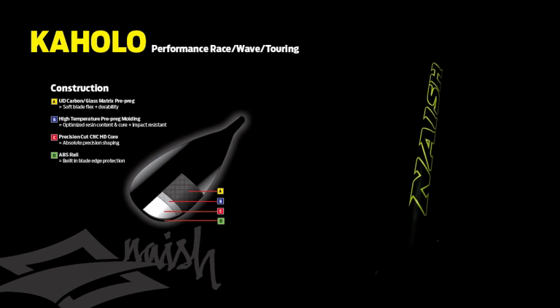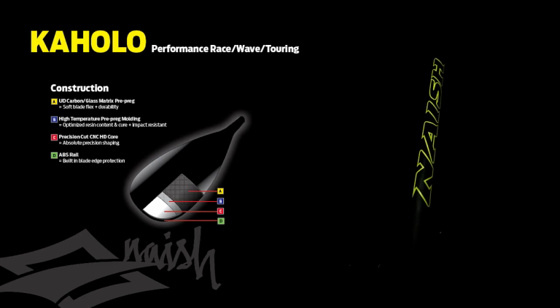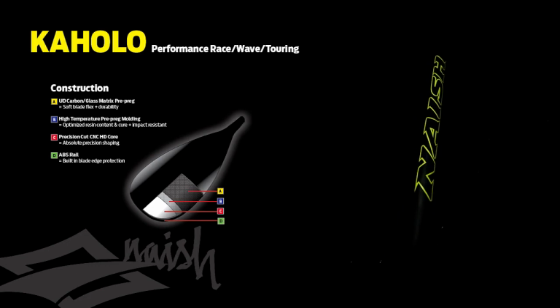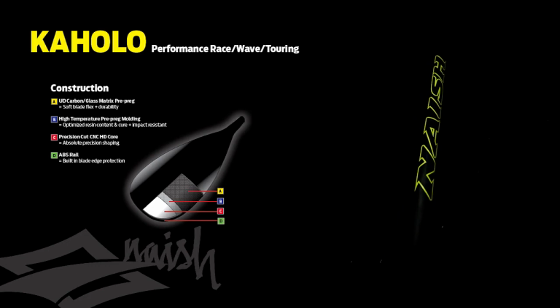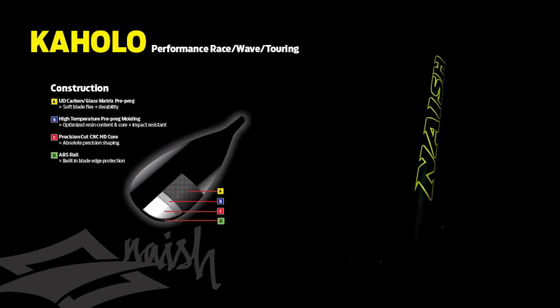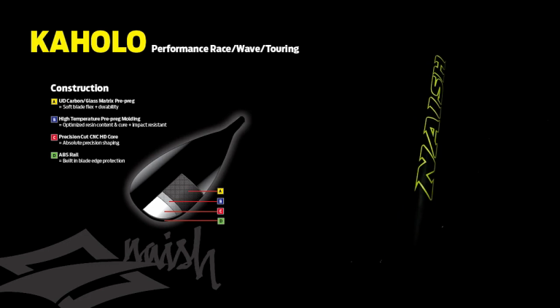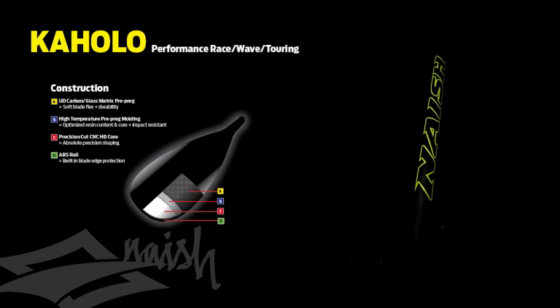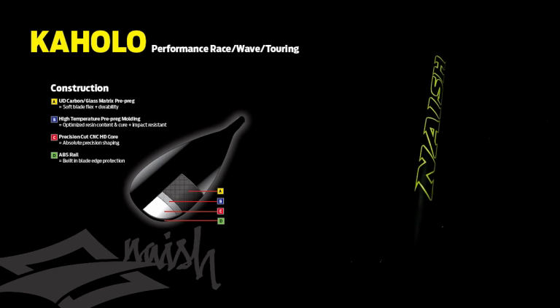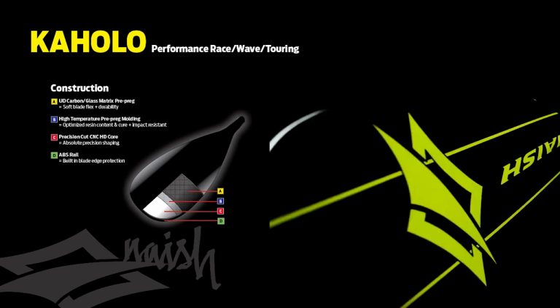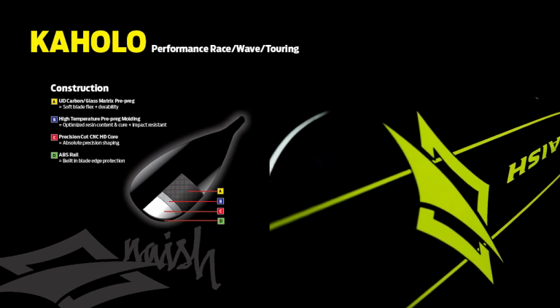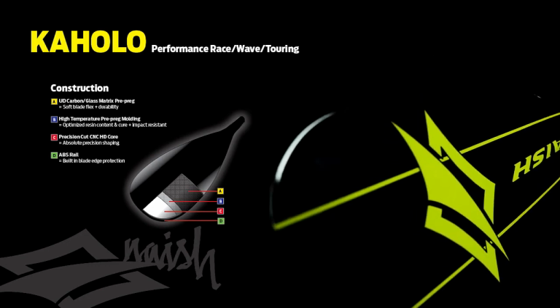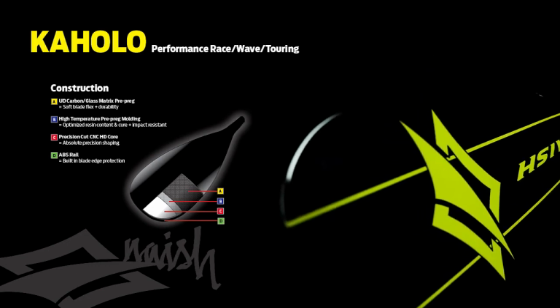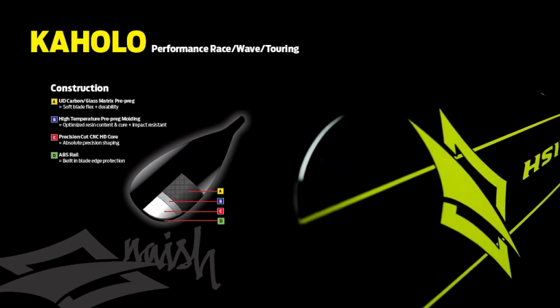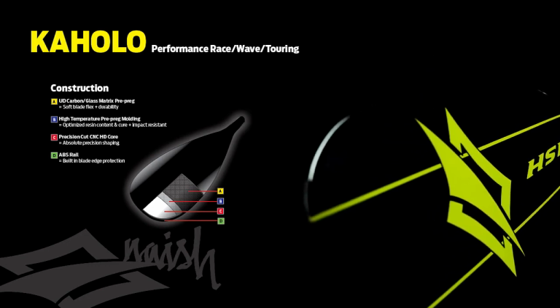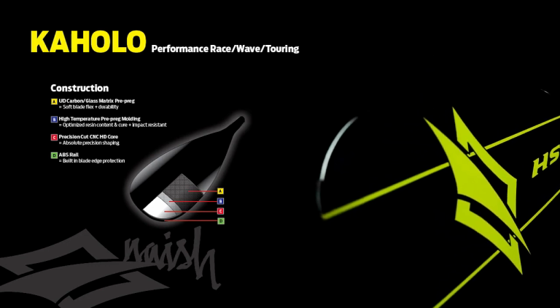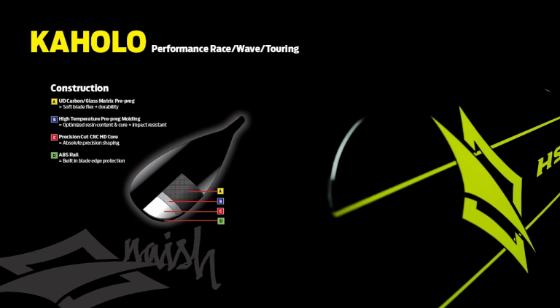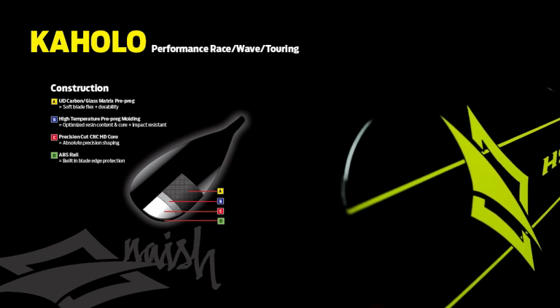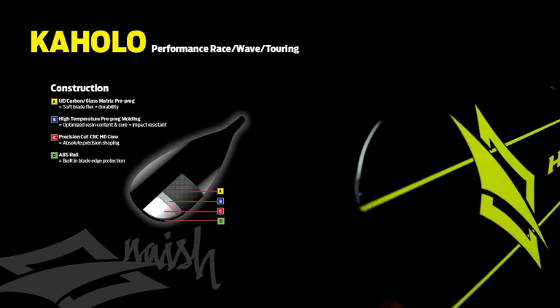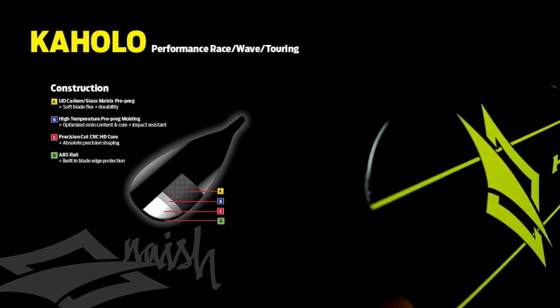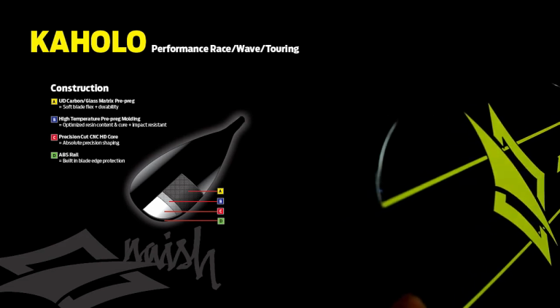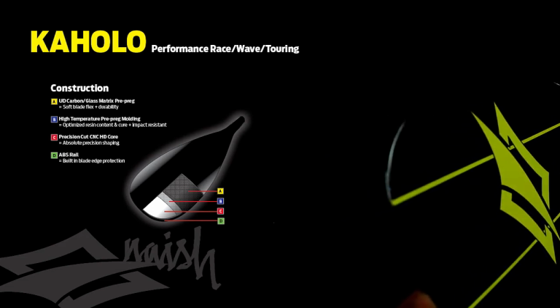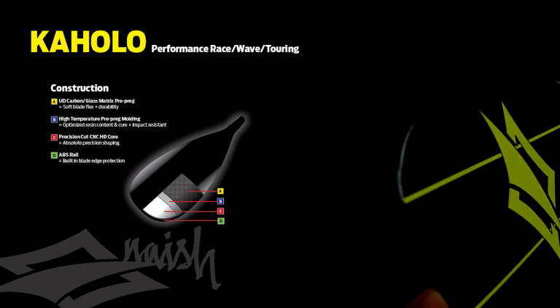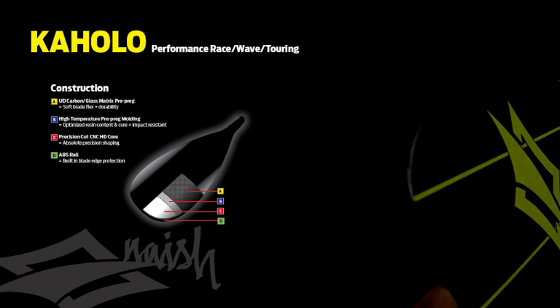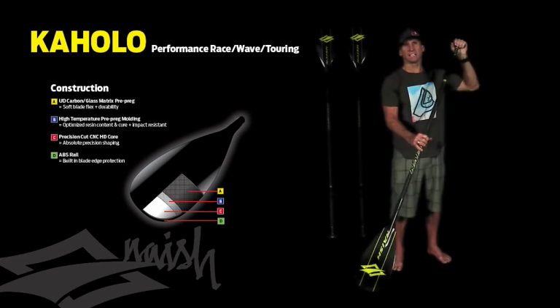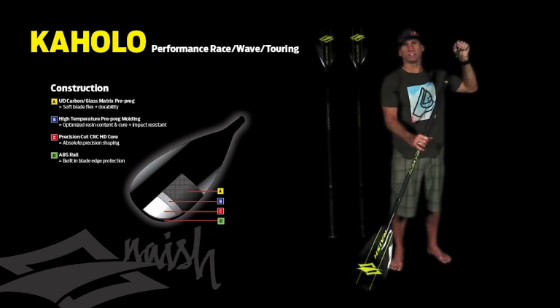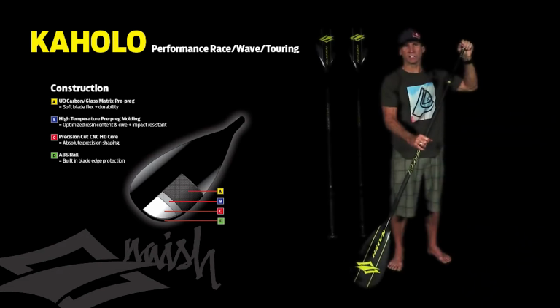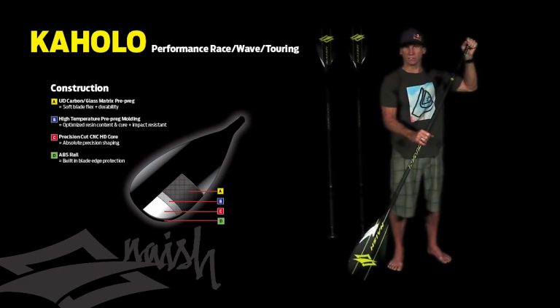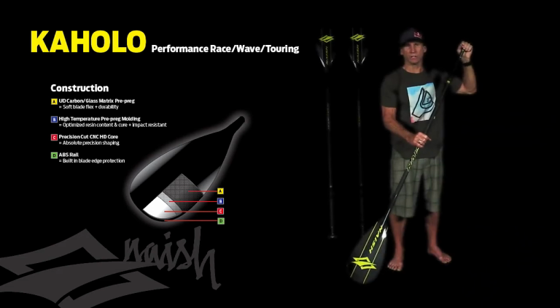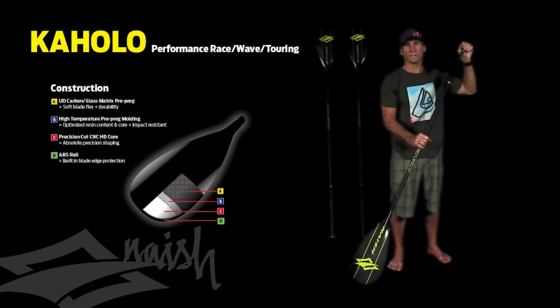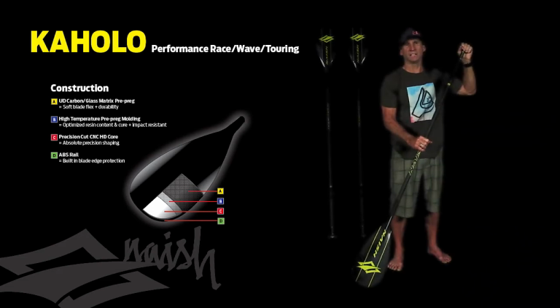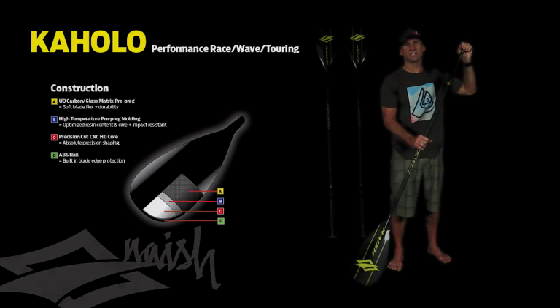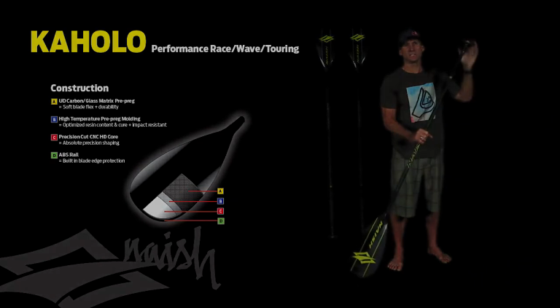It also comes in a fixed shaft, fixed handle for 100% dedicated racers that don't want any adjustment.